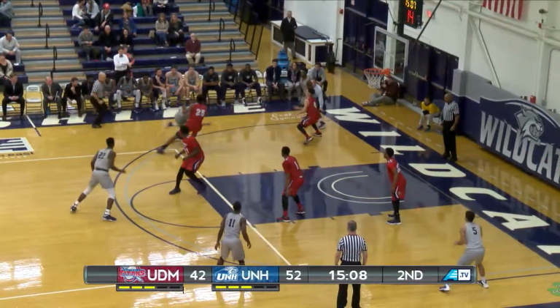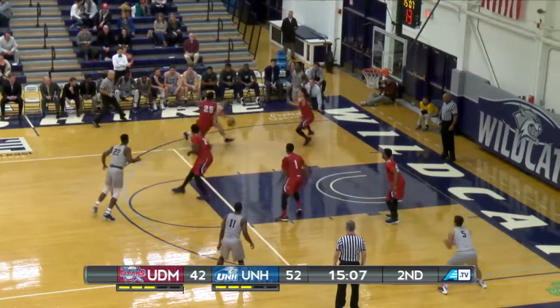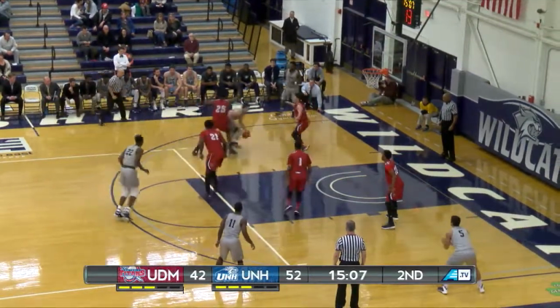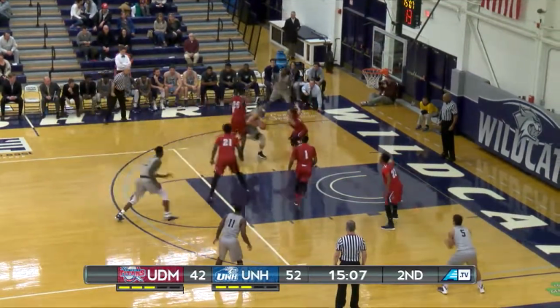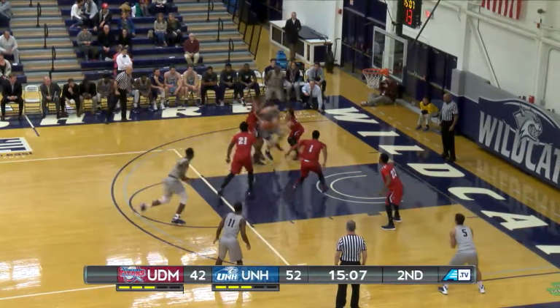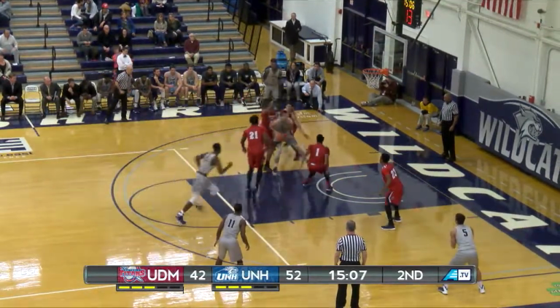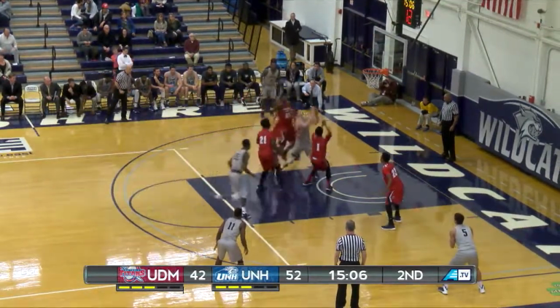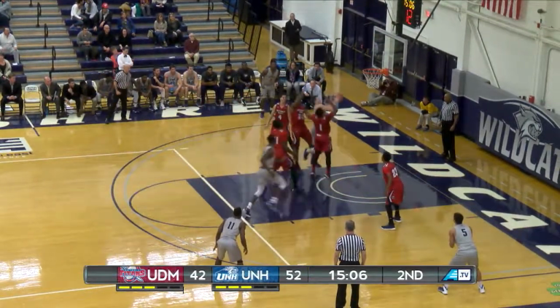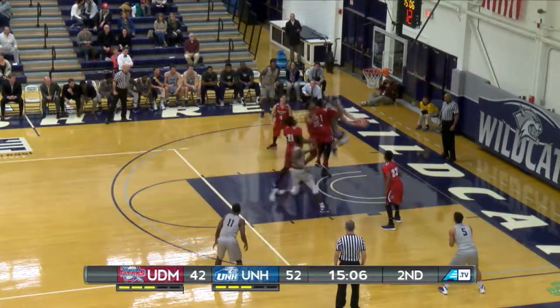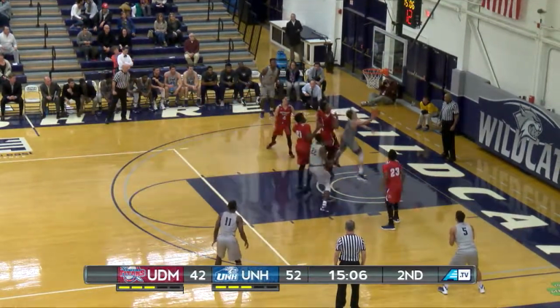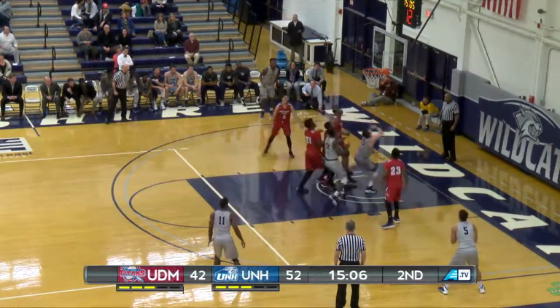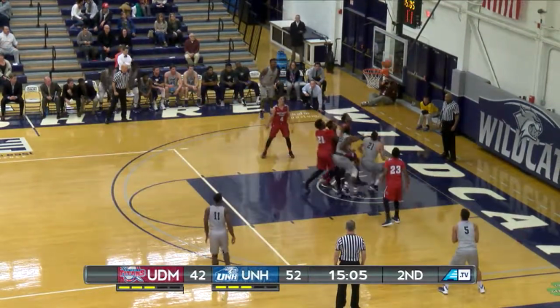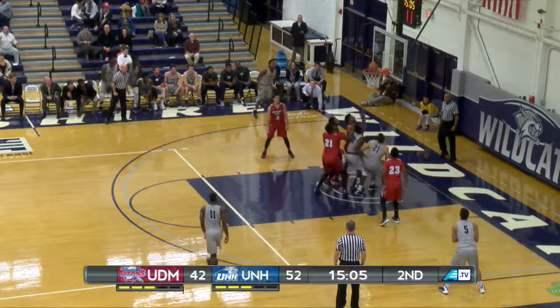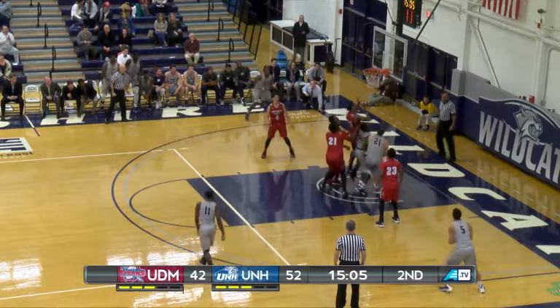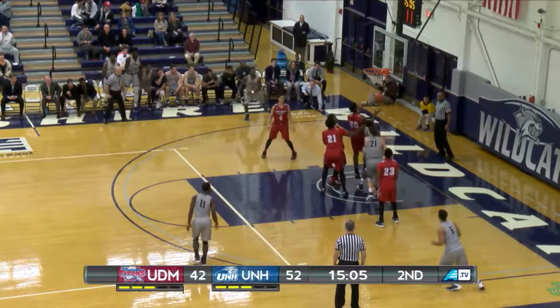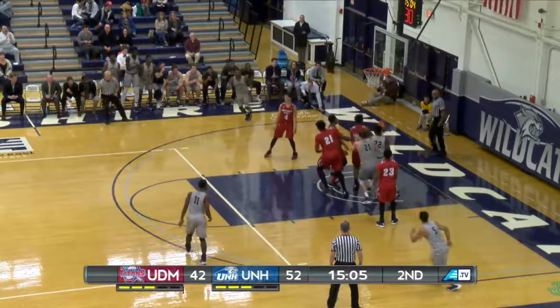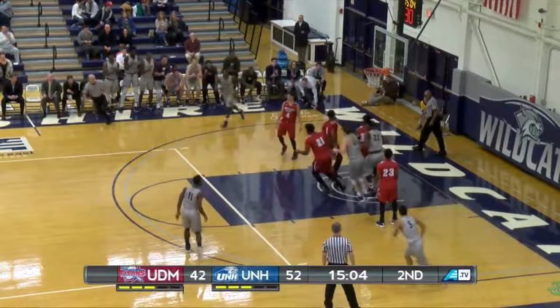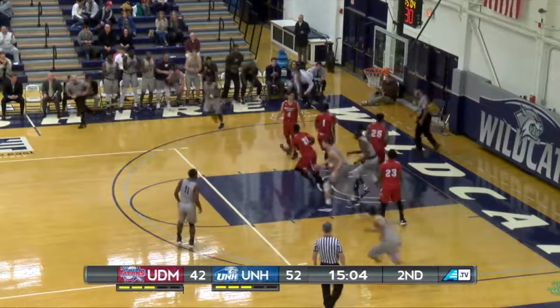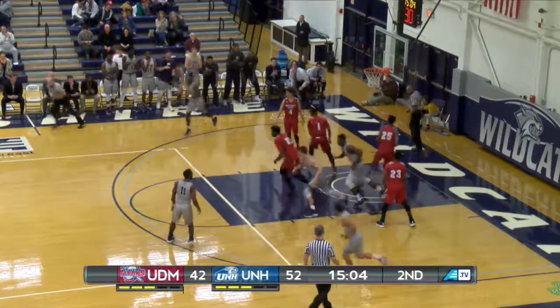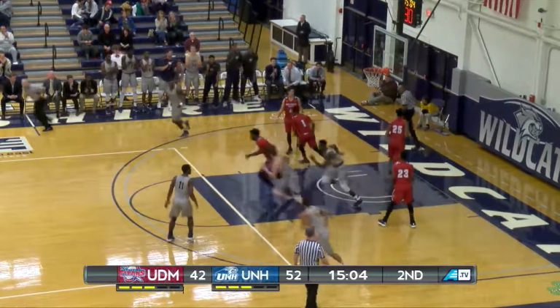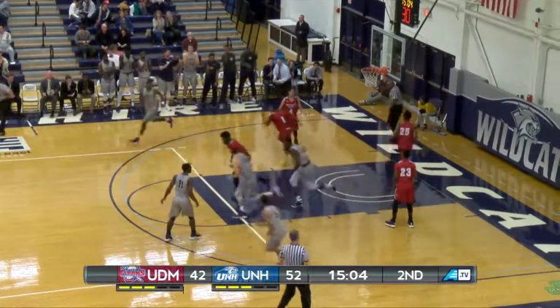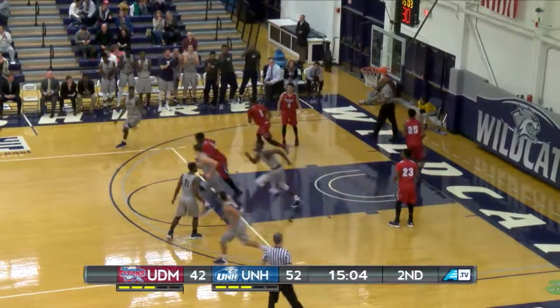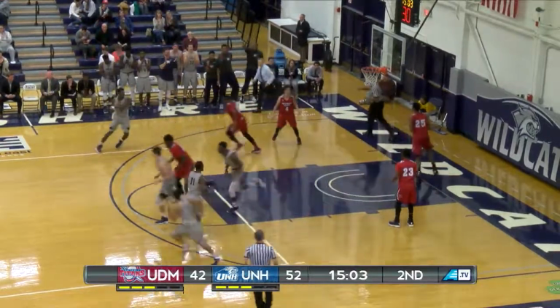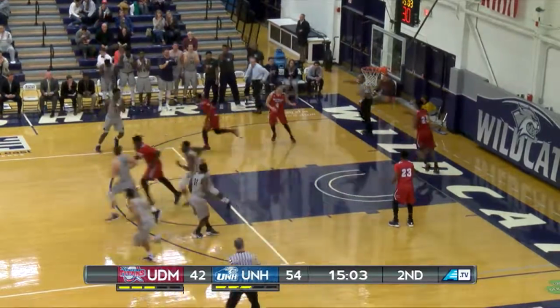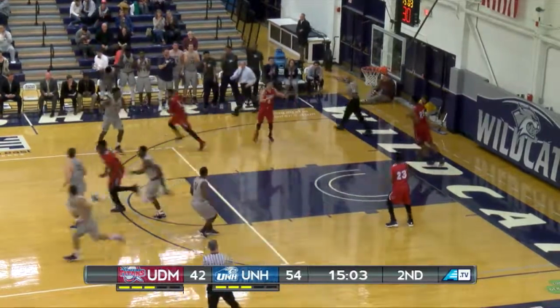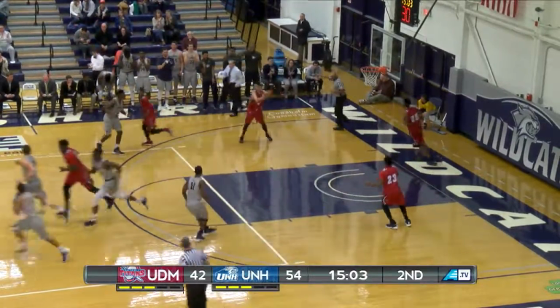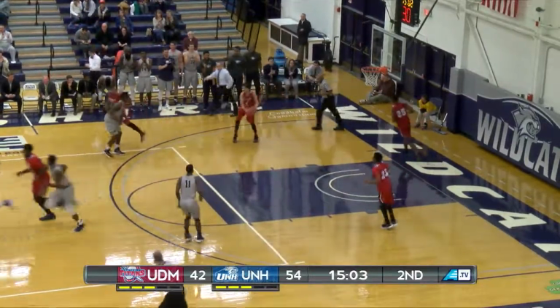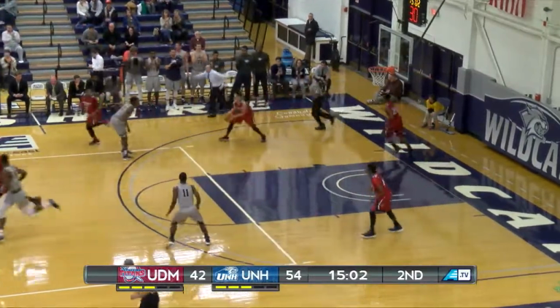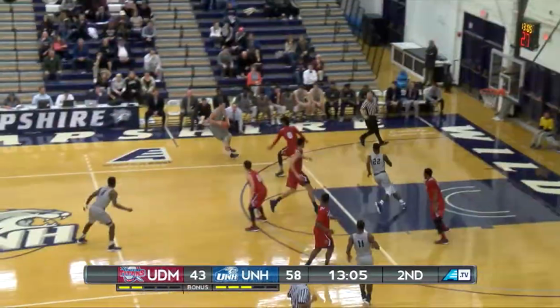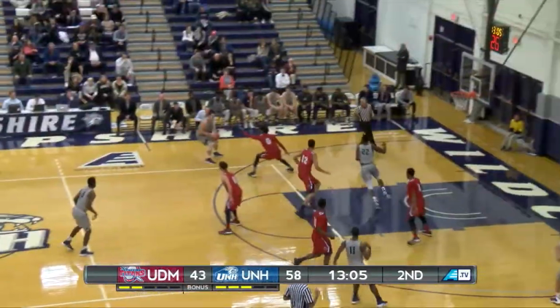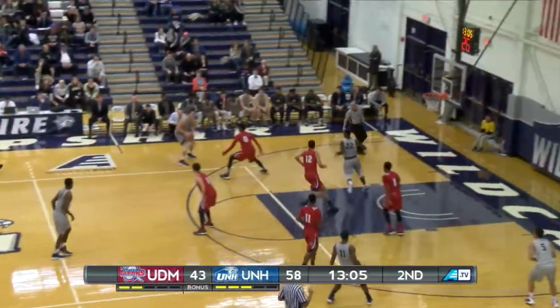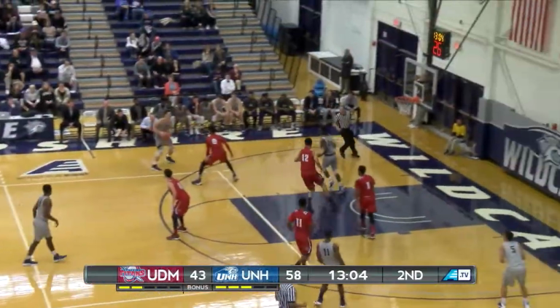Leisner, Leisner to the hoop, Leisner reverse layup is good from the right side. Double-double.